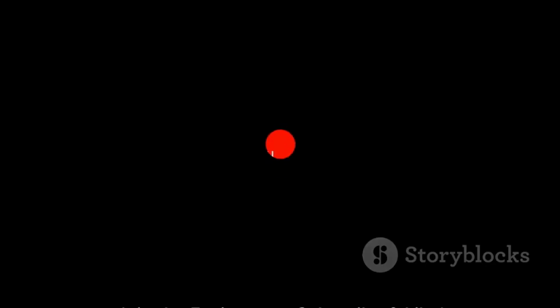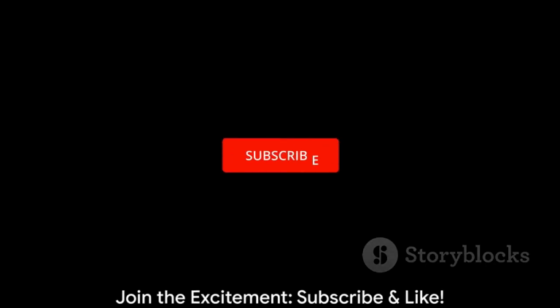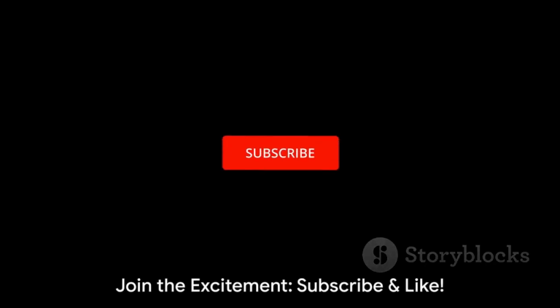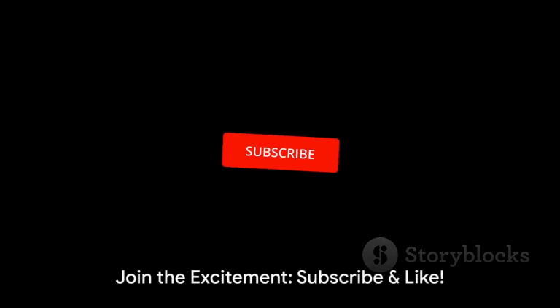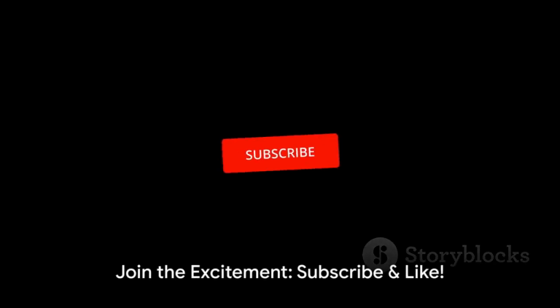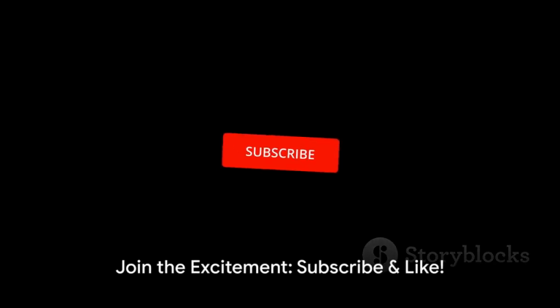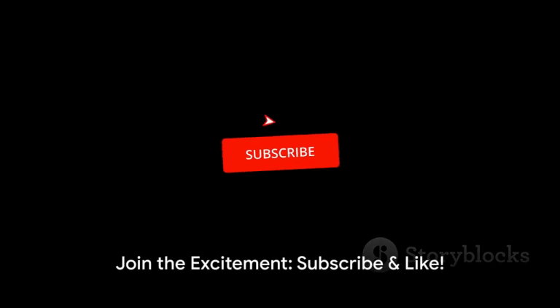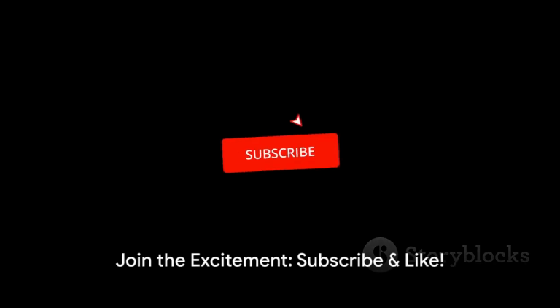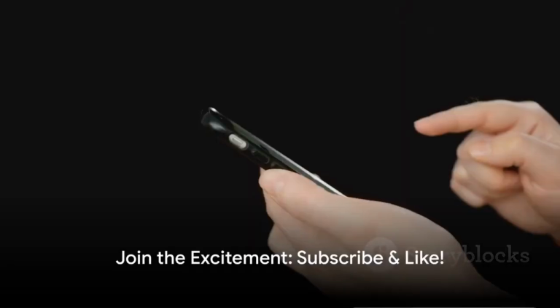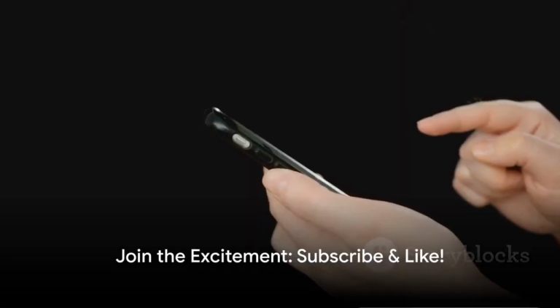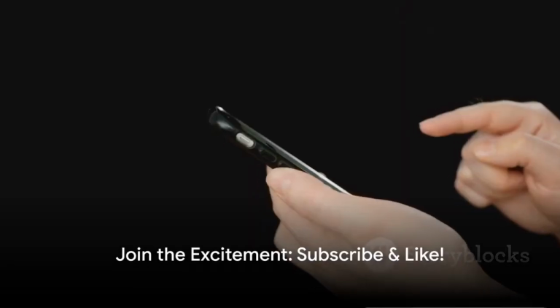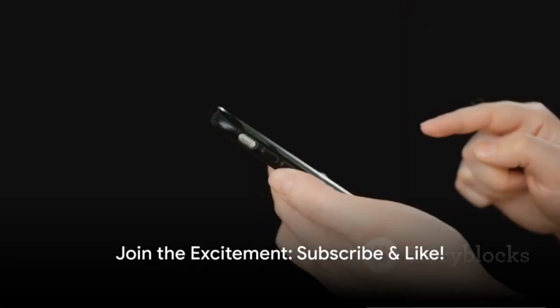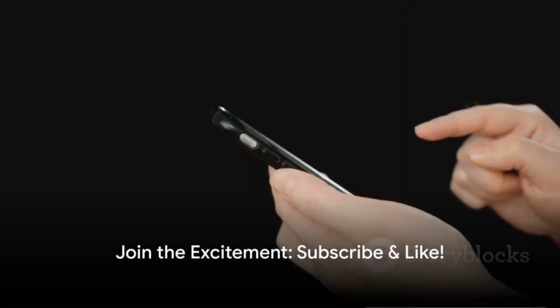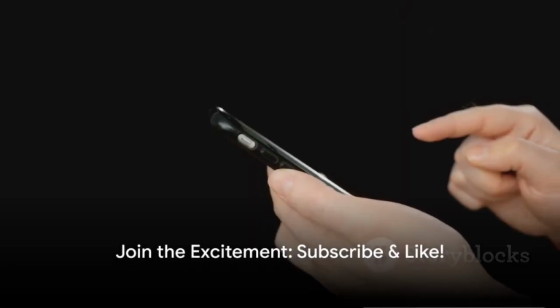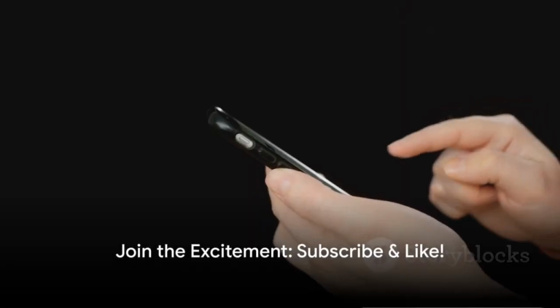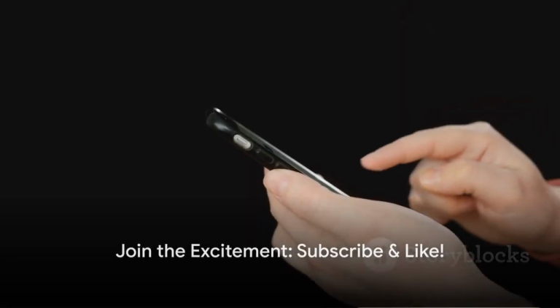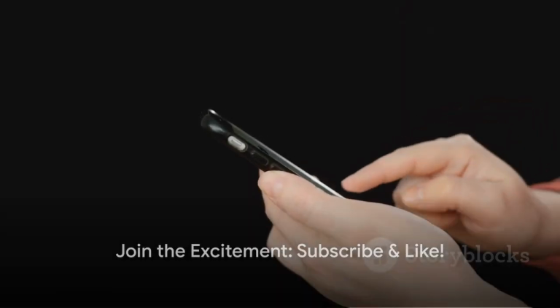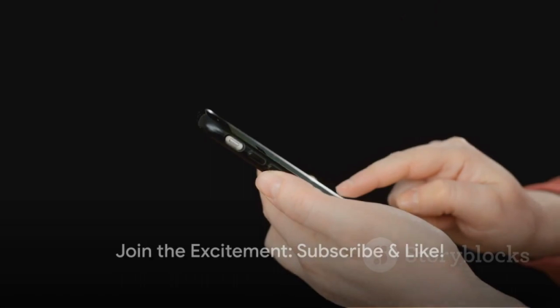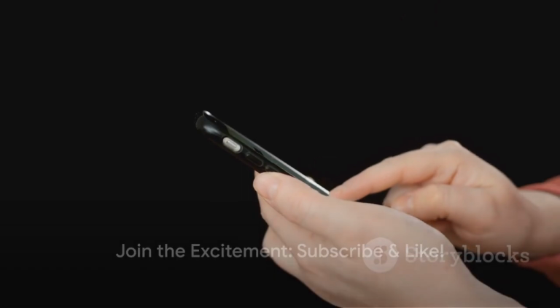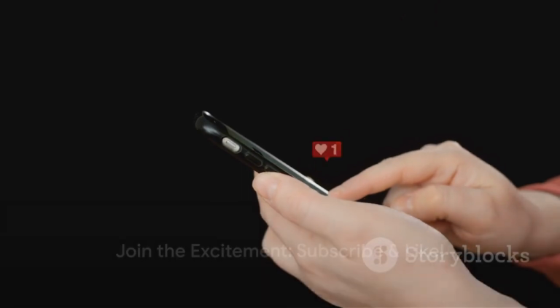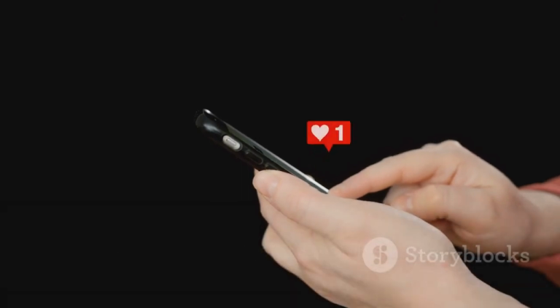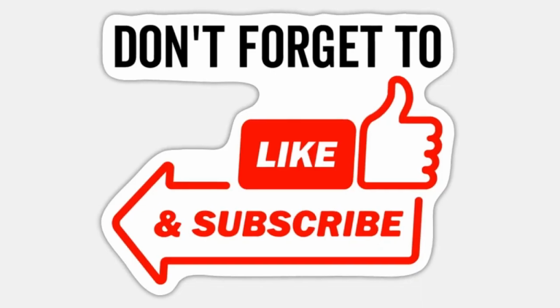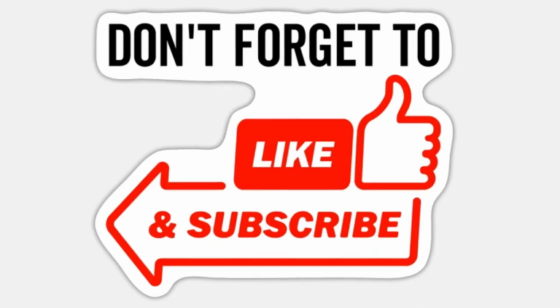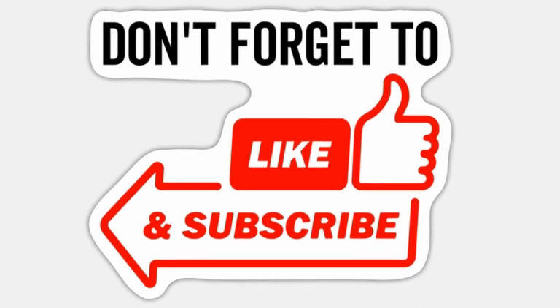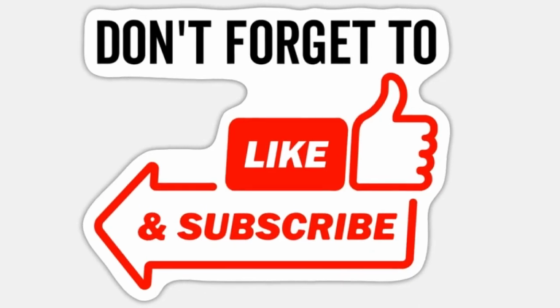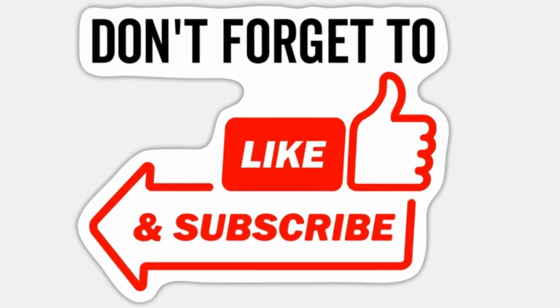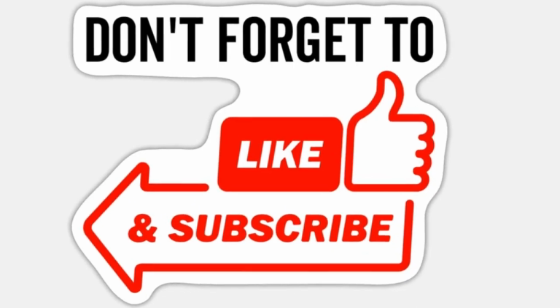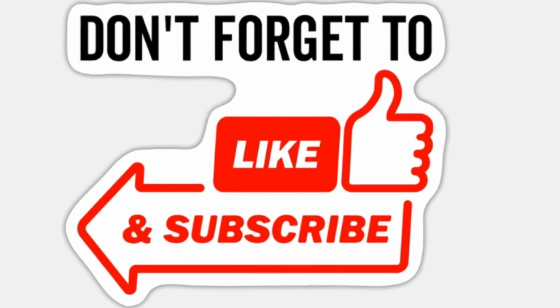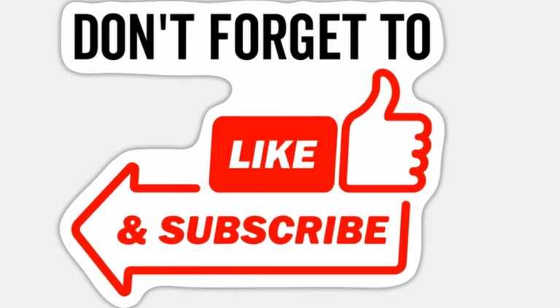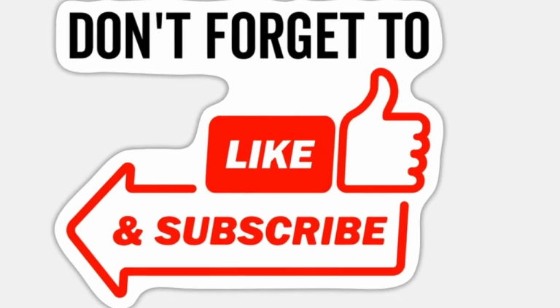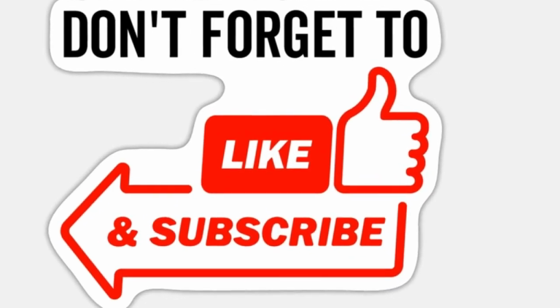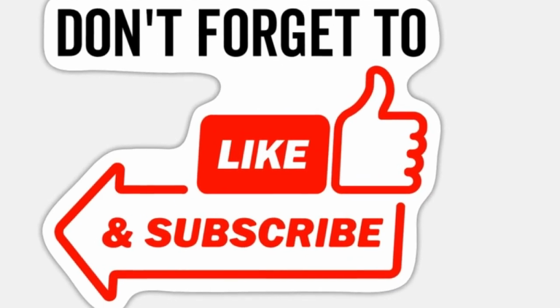Immerse yourself in the thrill. Press subscribe, give a tap to the like button. Become part of our exciting community today.